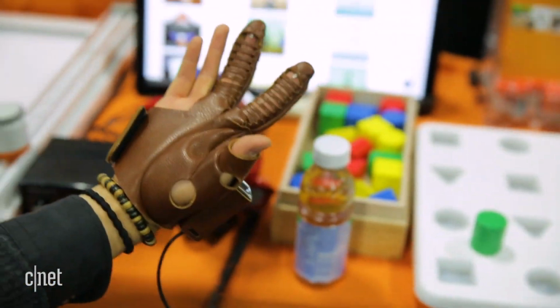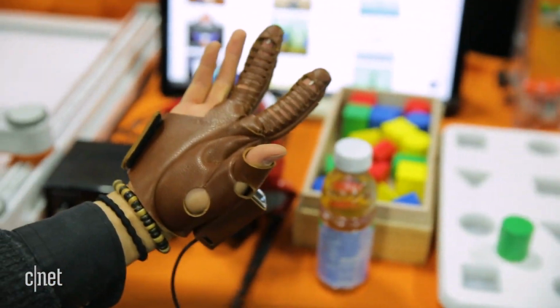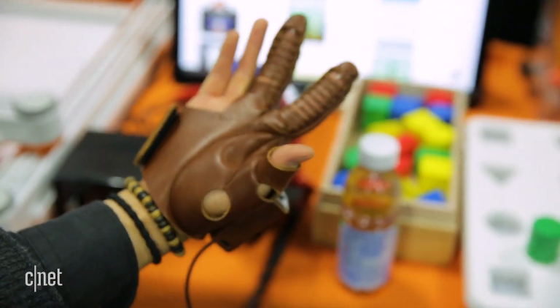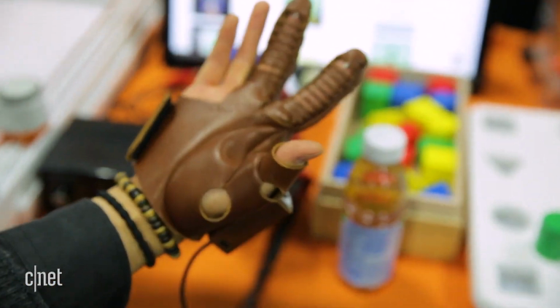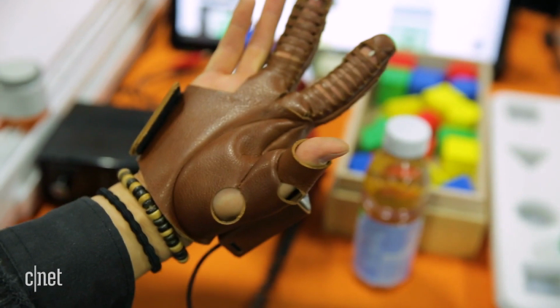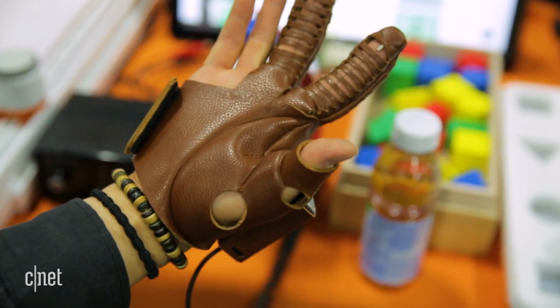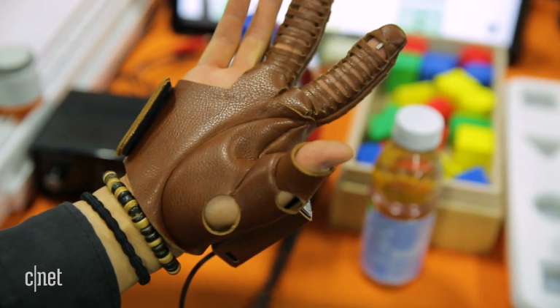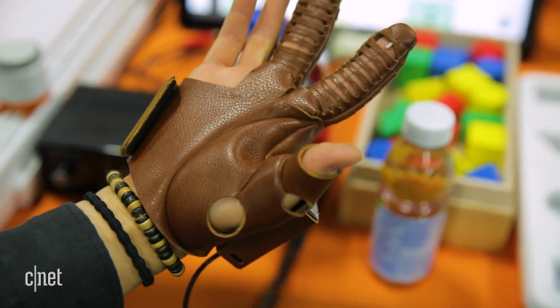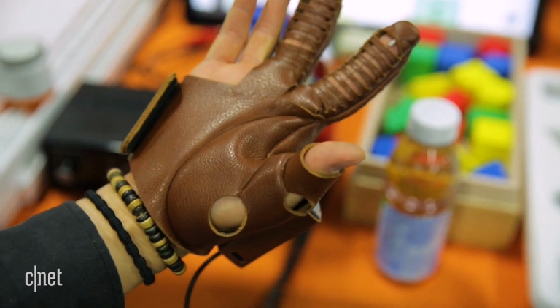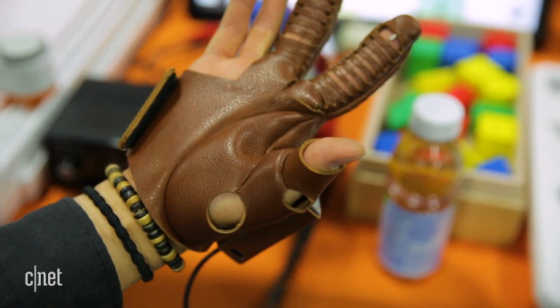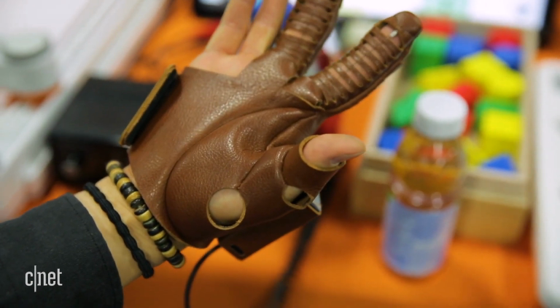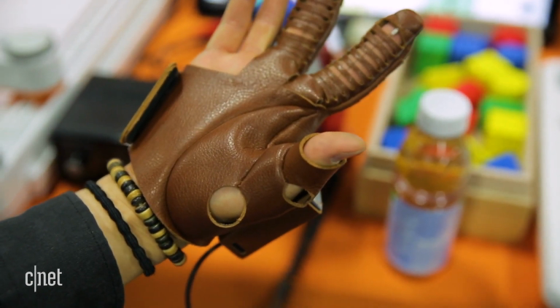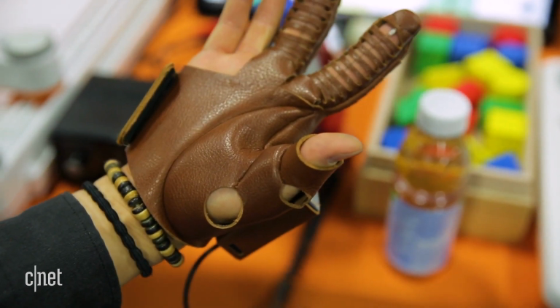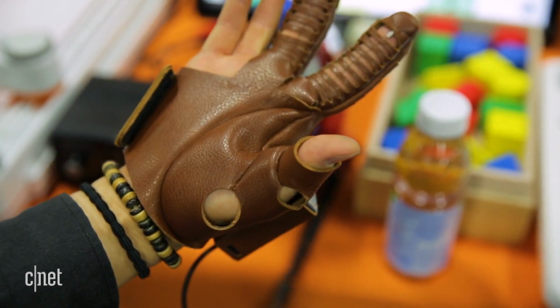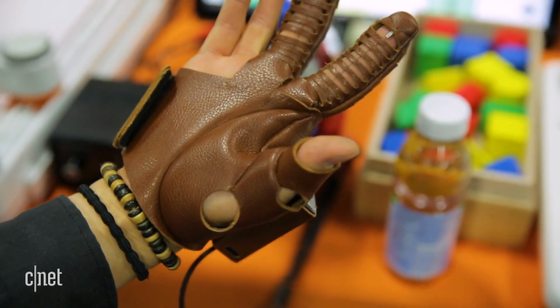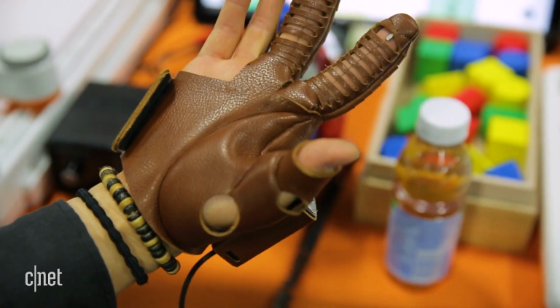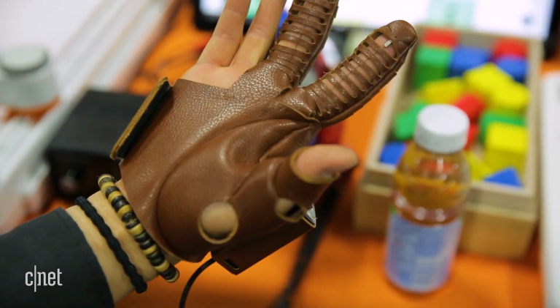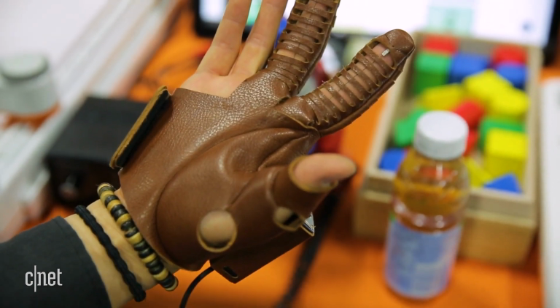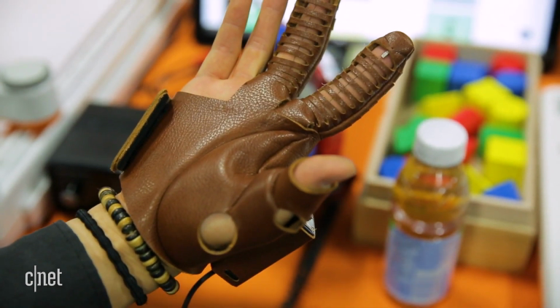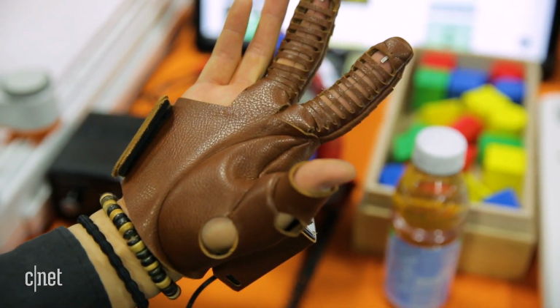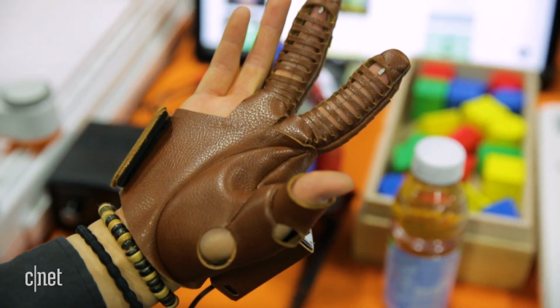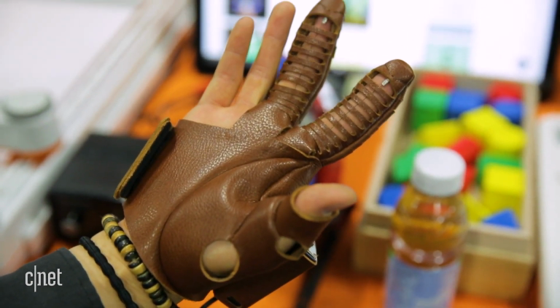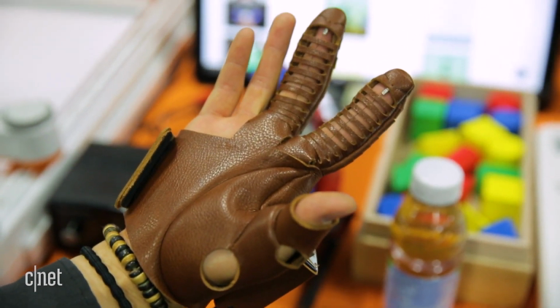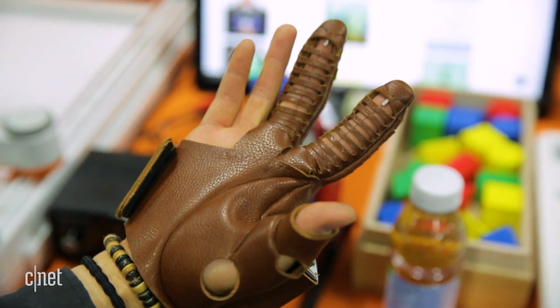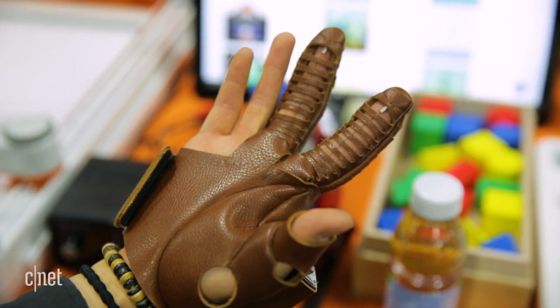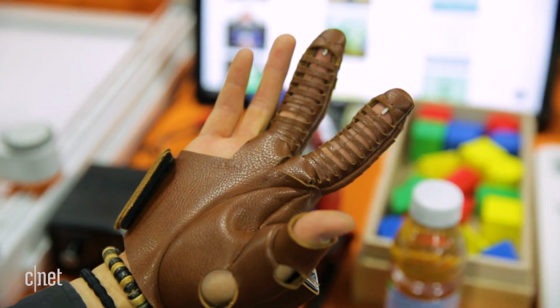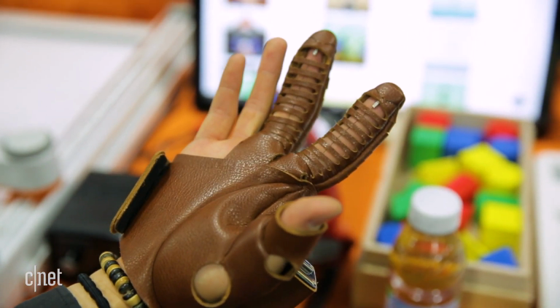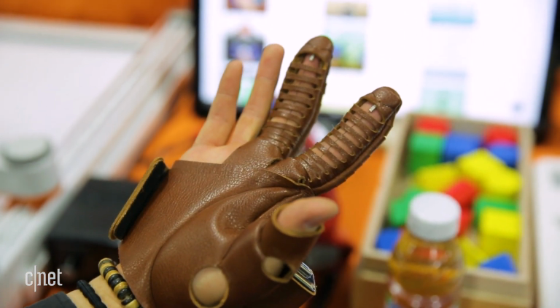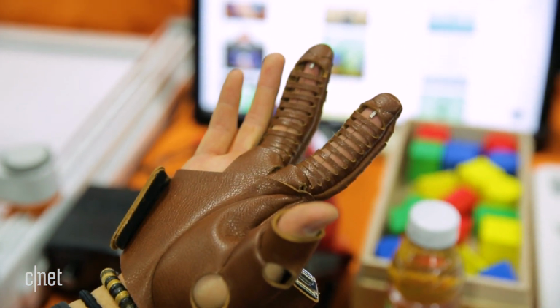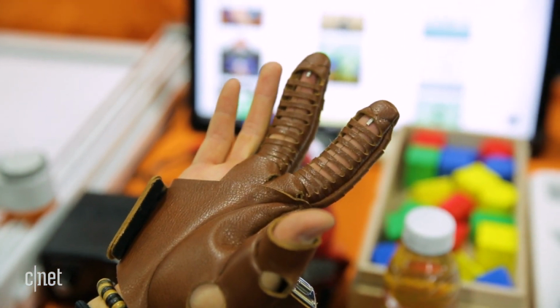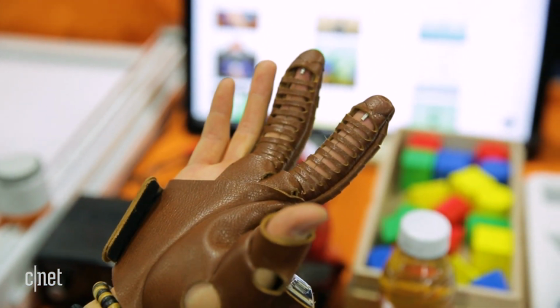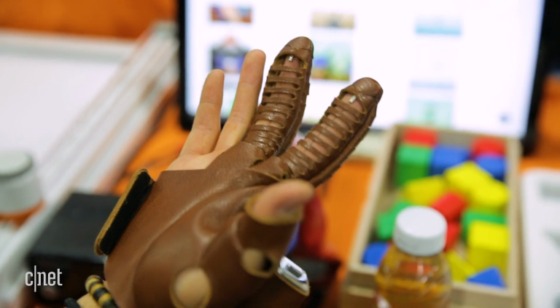Neofect, the company that makes the Neomono, is going to be having a Kickstarter later this year and they're hoping to have it out by the end of the year.